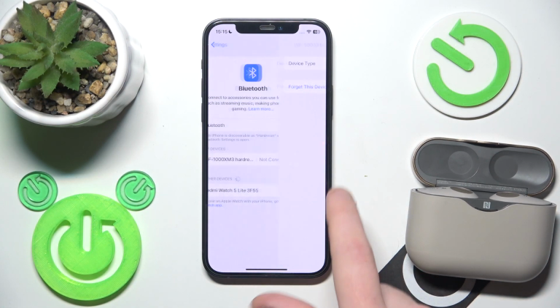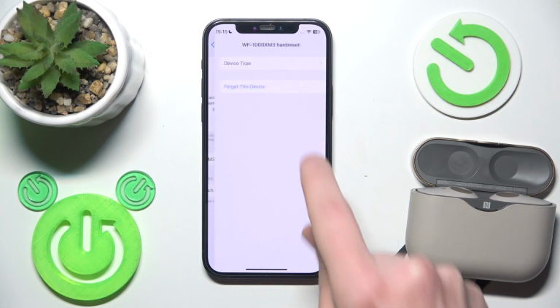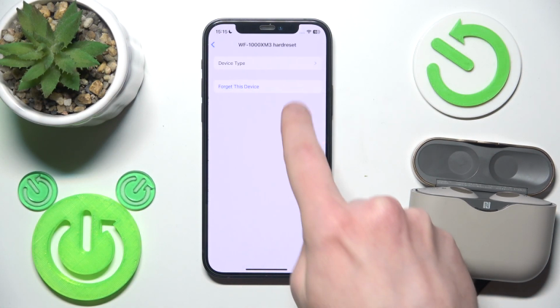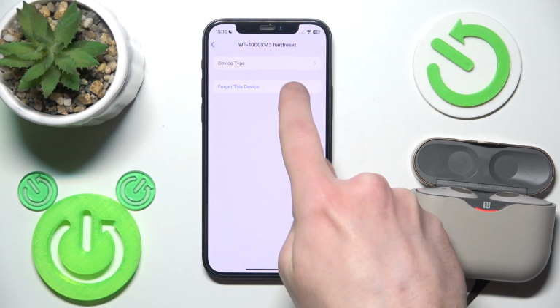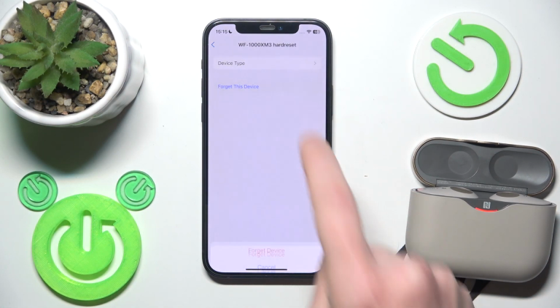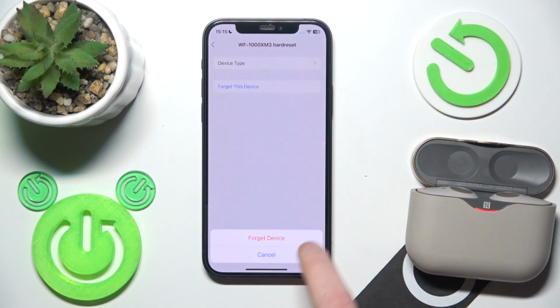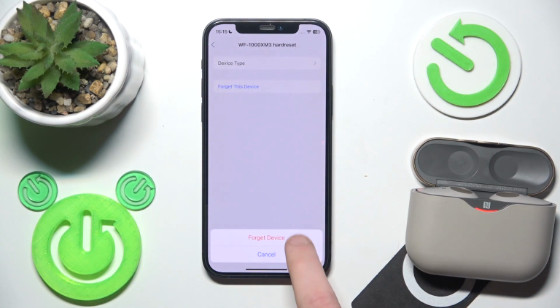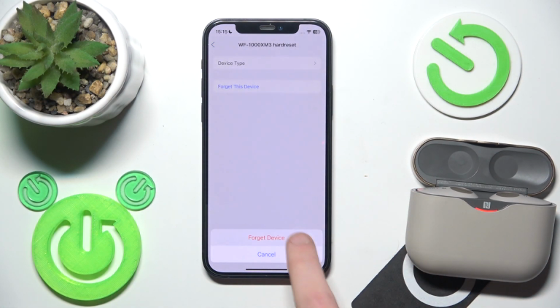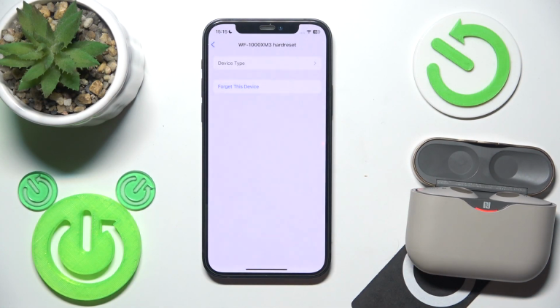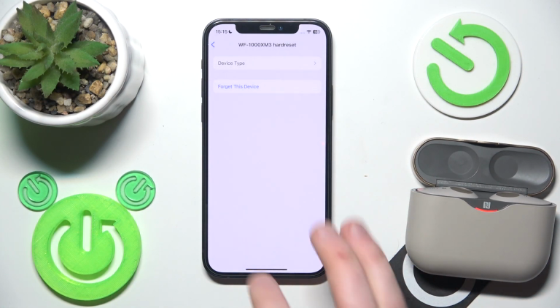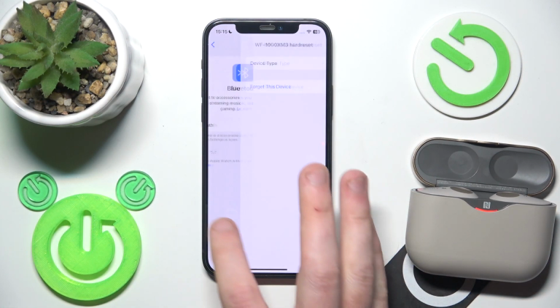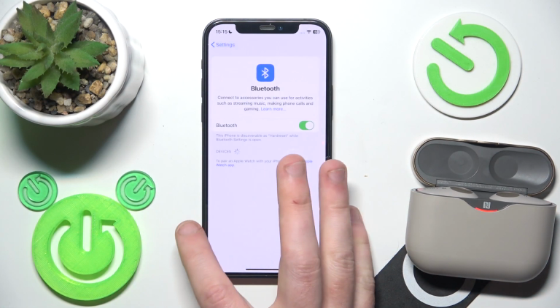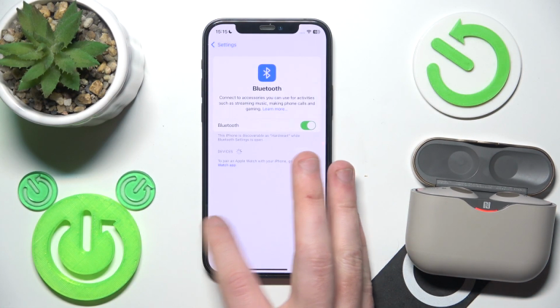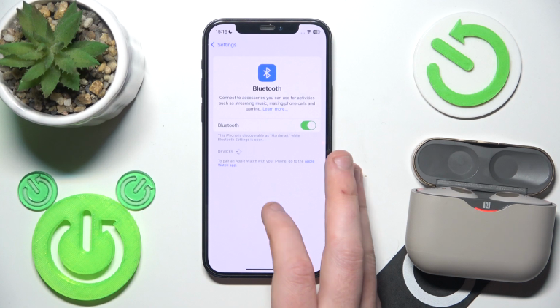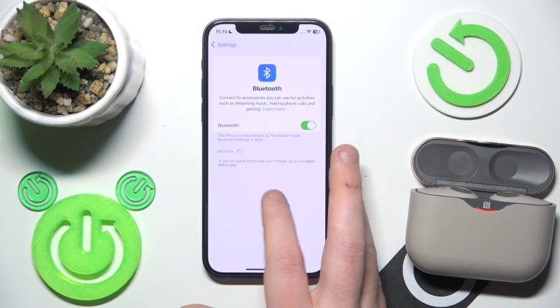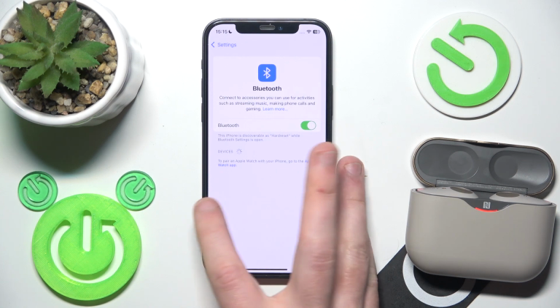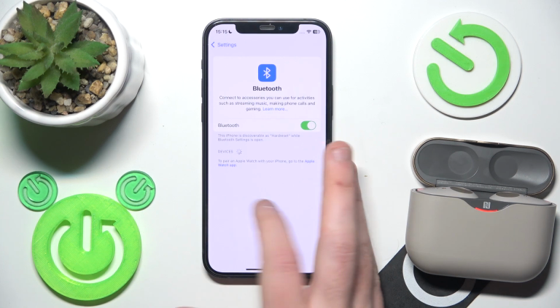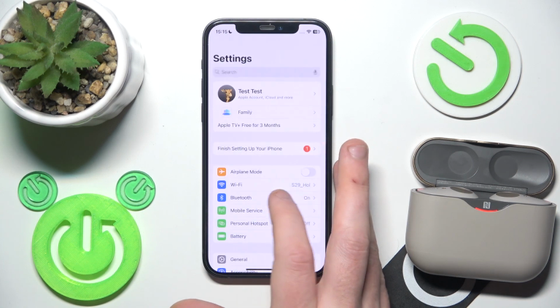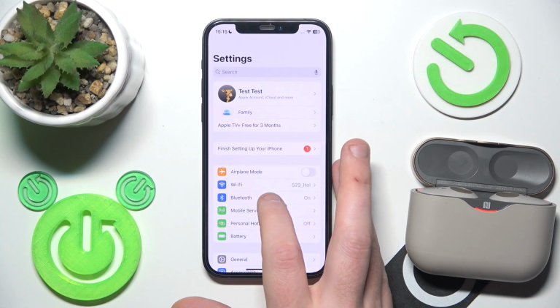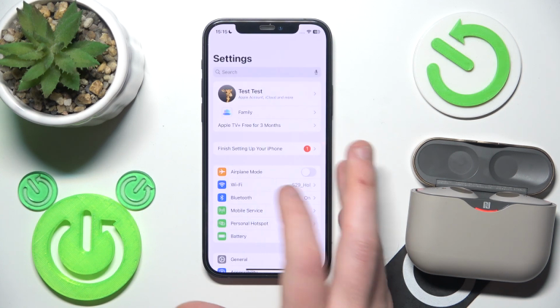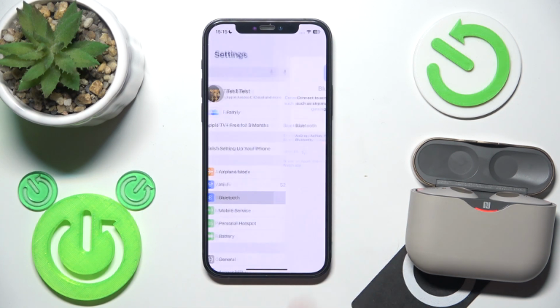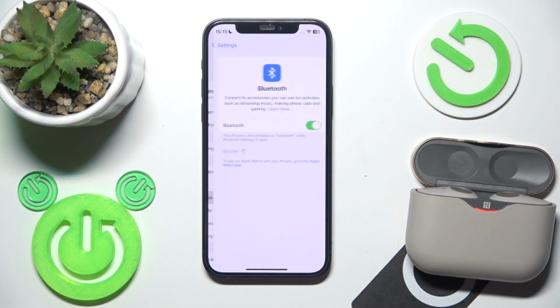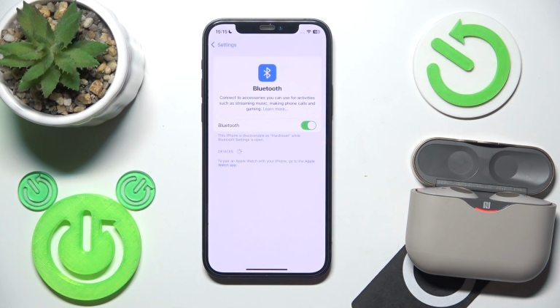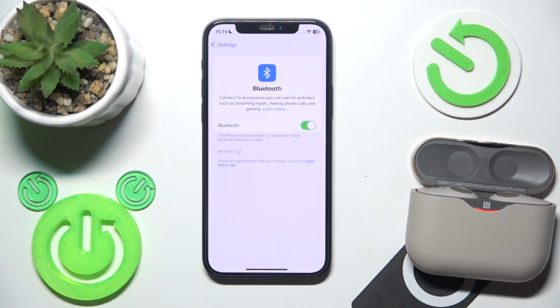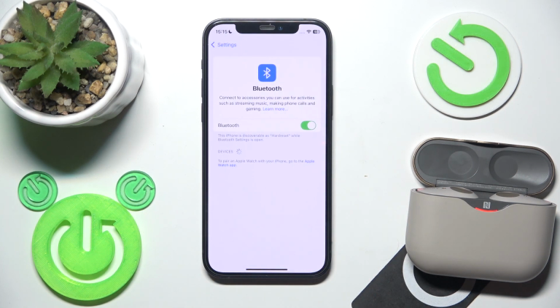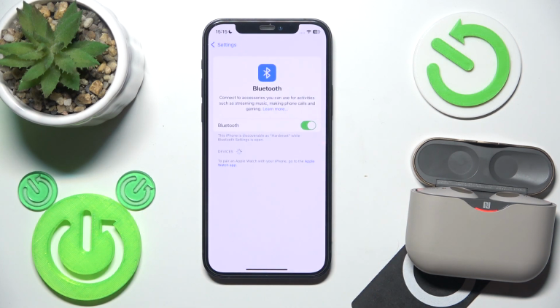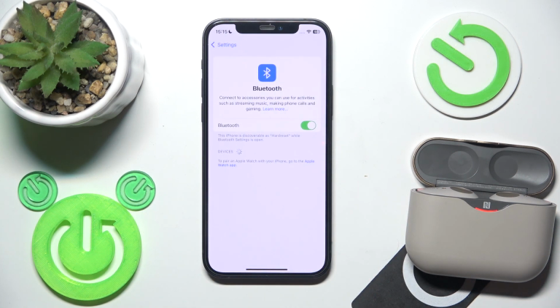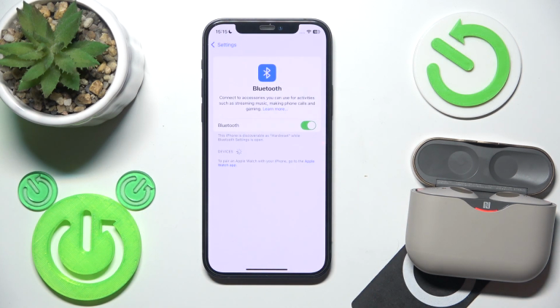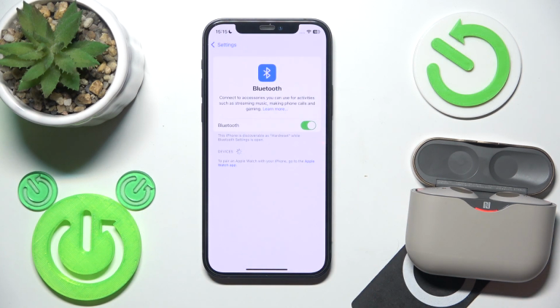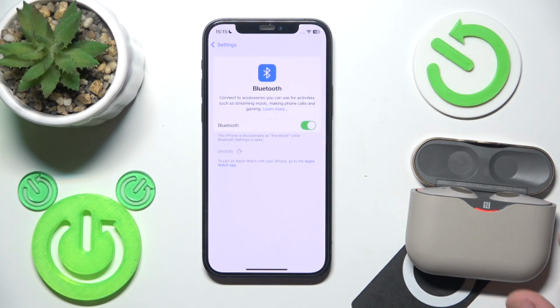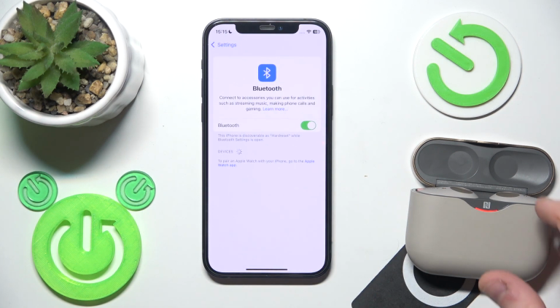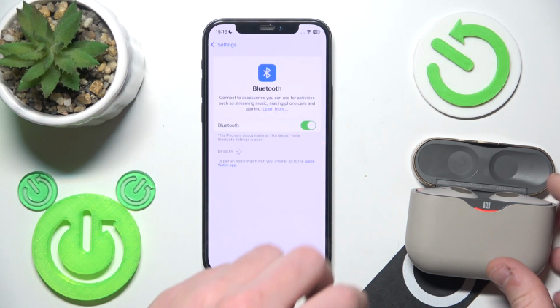Click the information icon, forget the device. Also don't forget to click 'pair new device' on your Android.